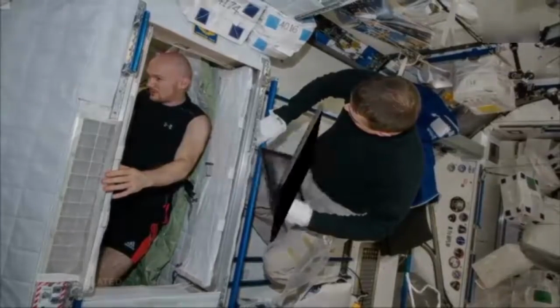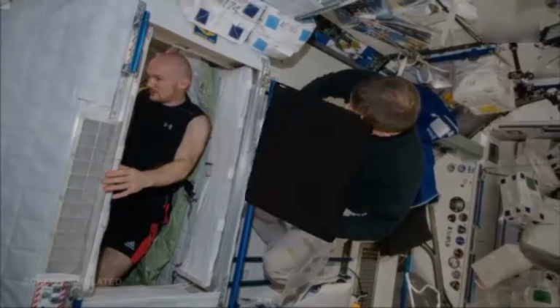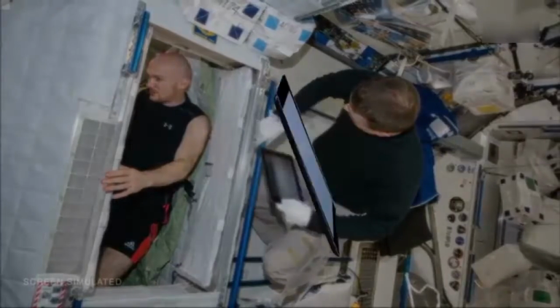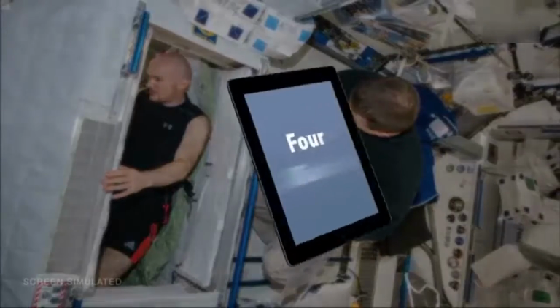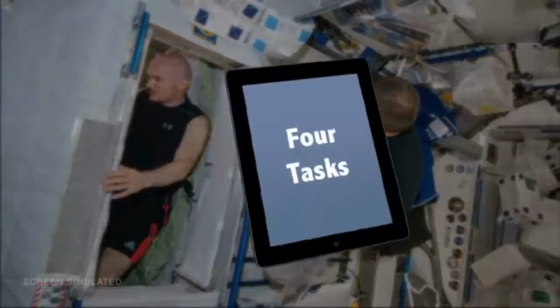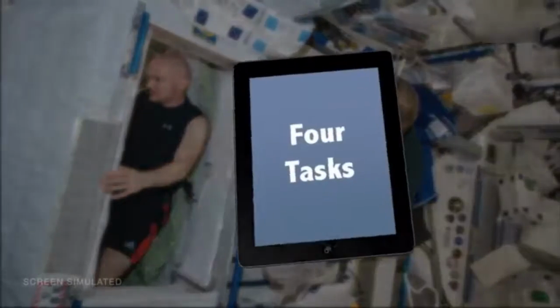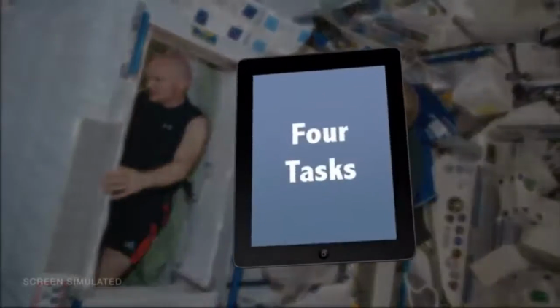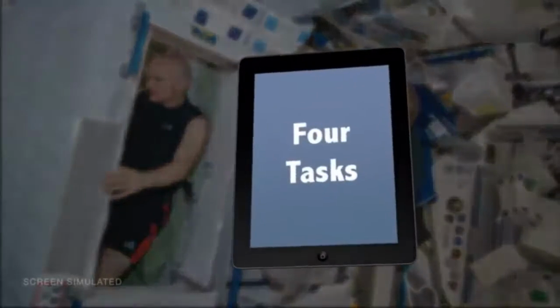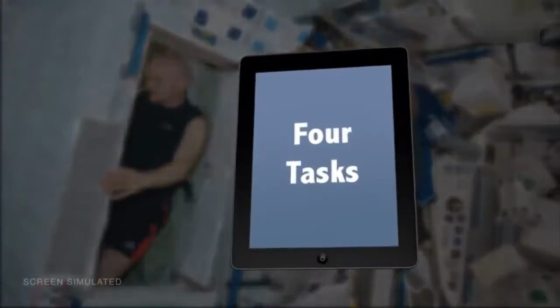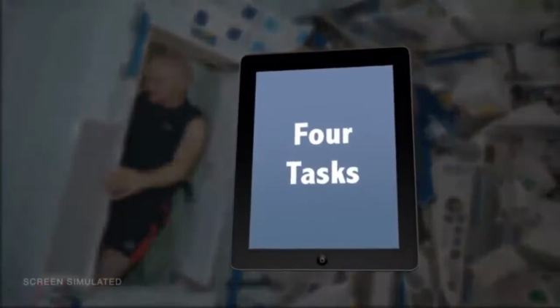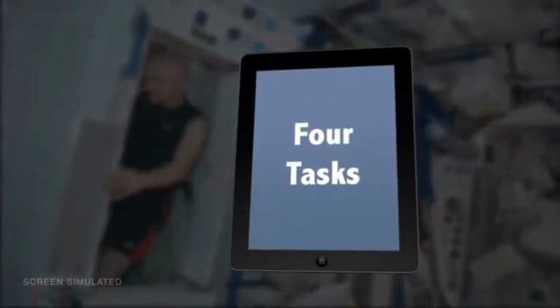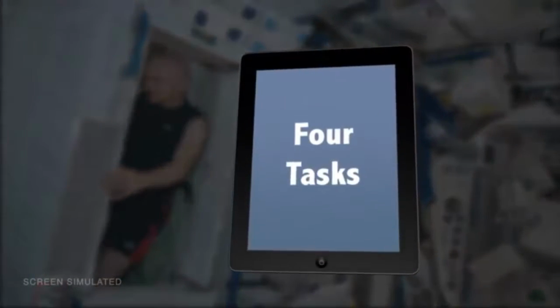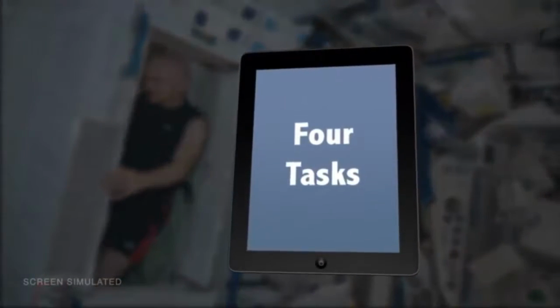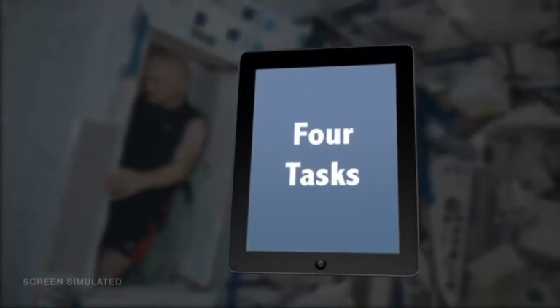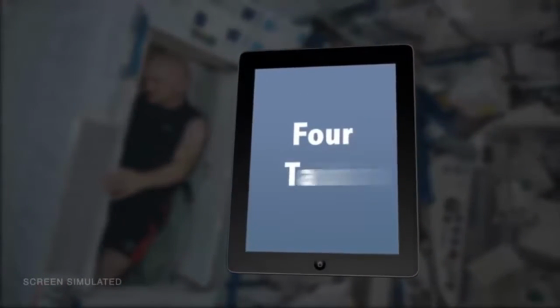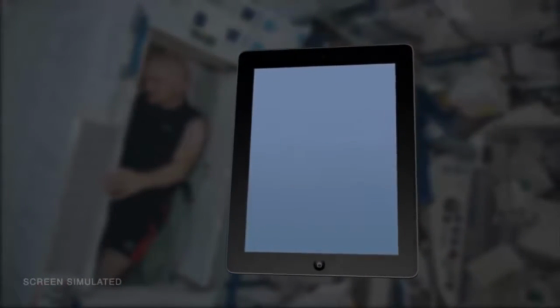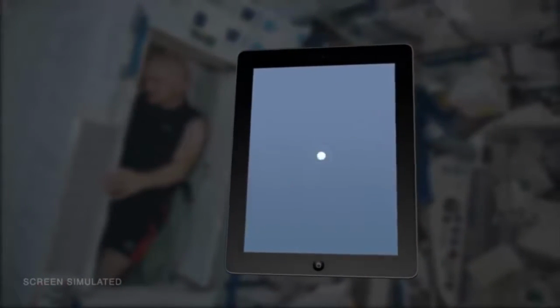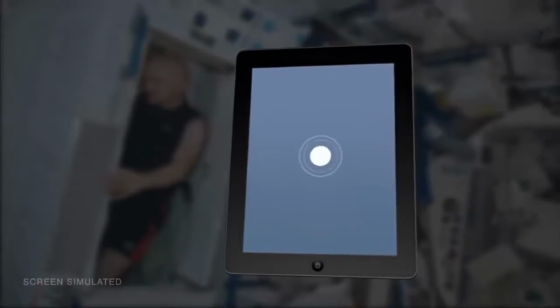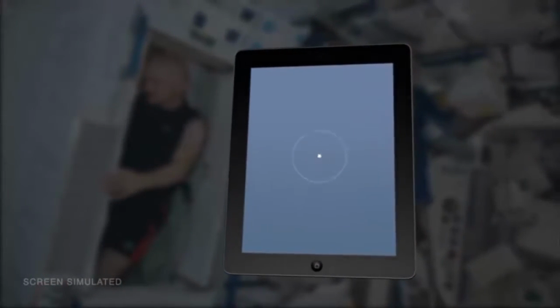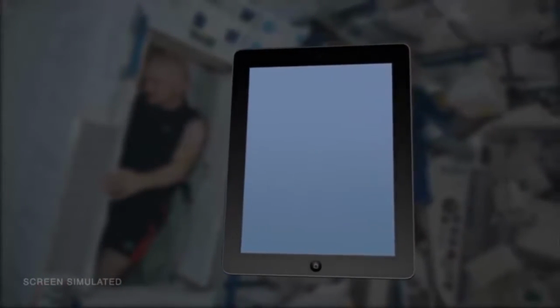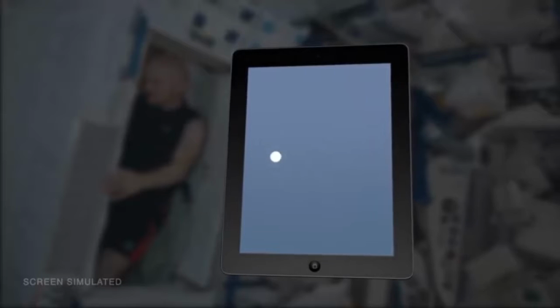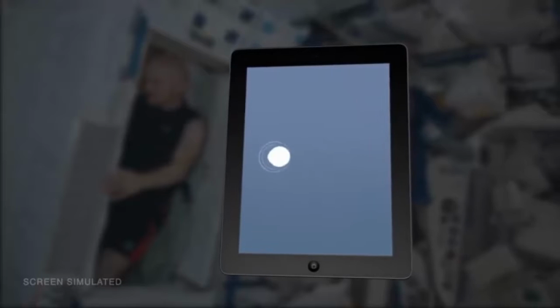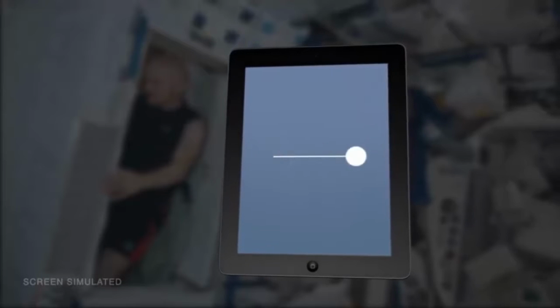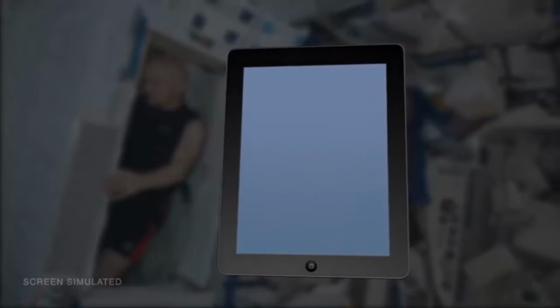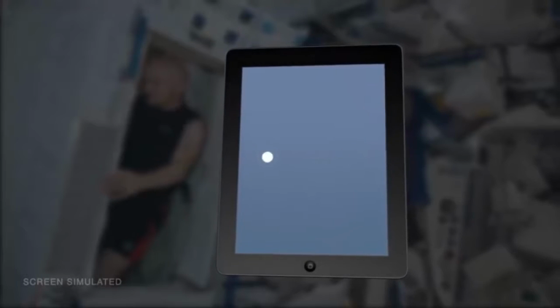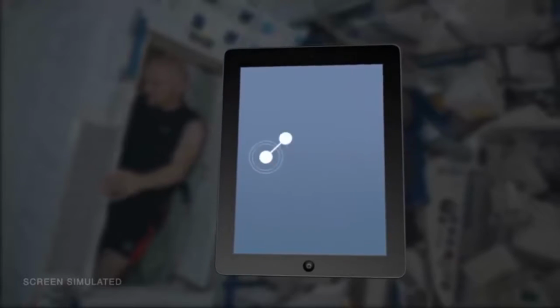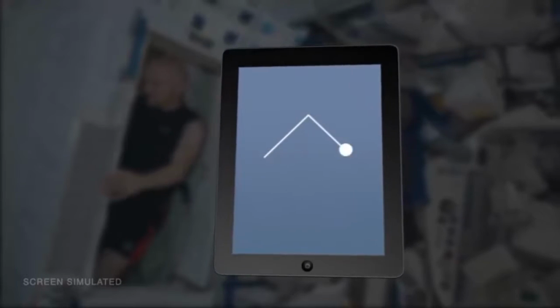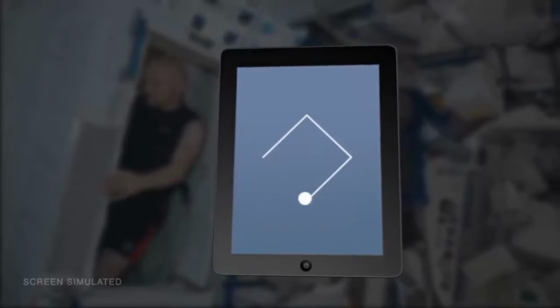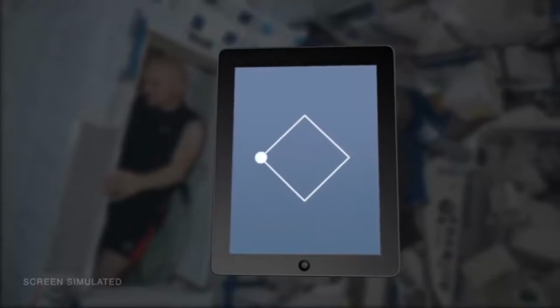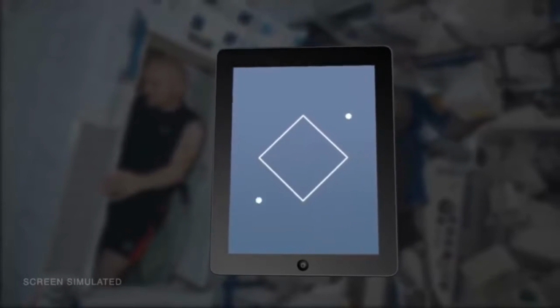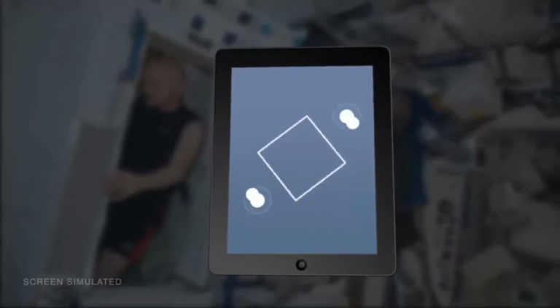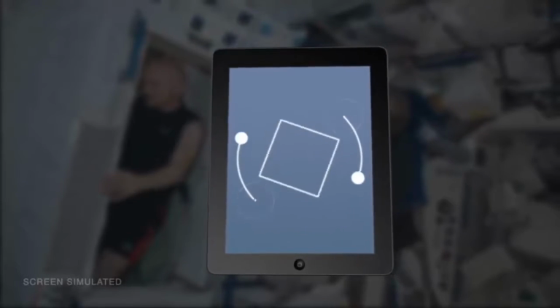The Fine Motor Skills Experiment studies the effects of long-duration microgravity on the type of fine motor task performance required to interact with computer-based devices, such as tablet computers with touch screens. Crew members will complete four types of tasks on an iPad: pointing, dragging, shape-tracing, and pinch-rotate.